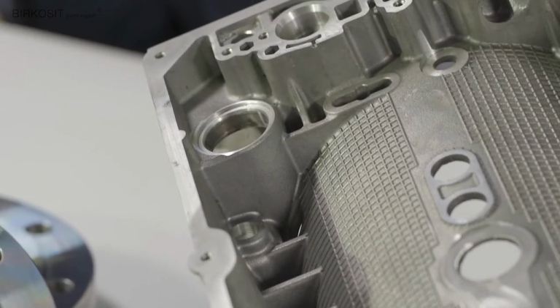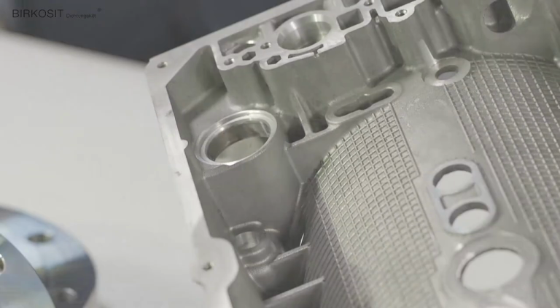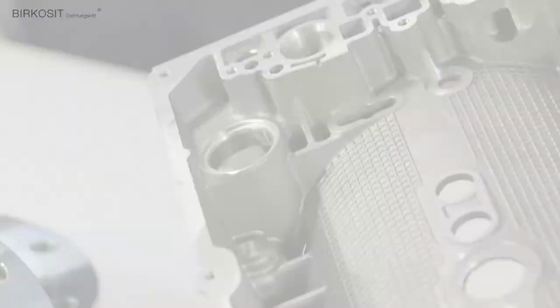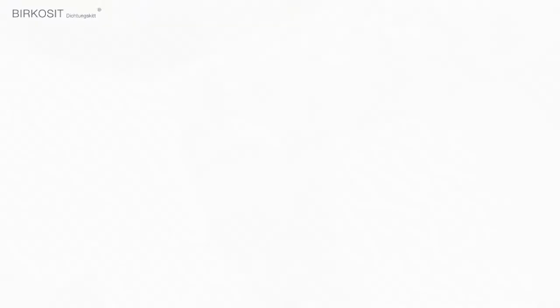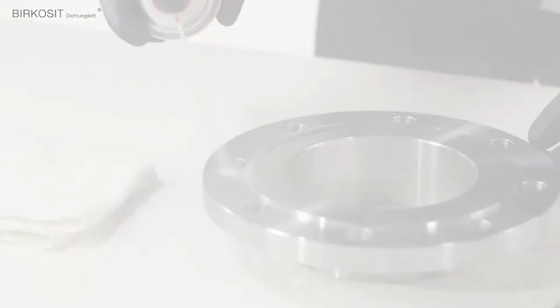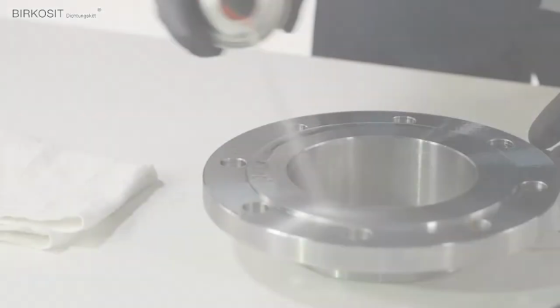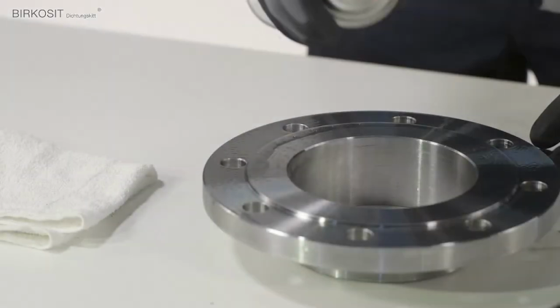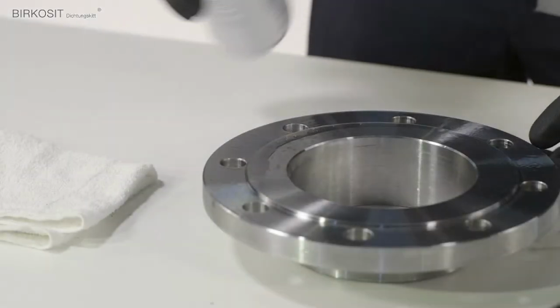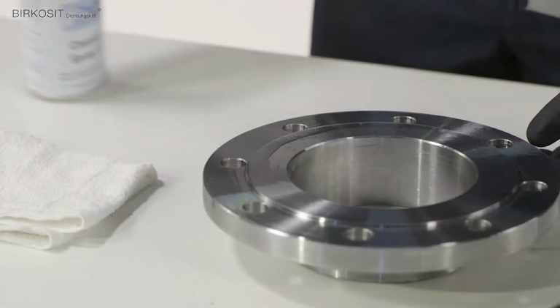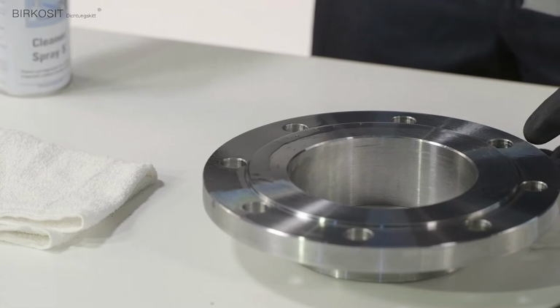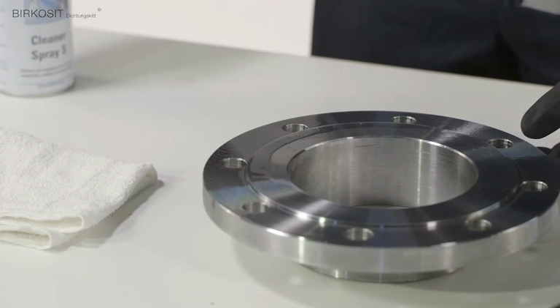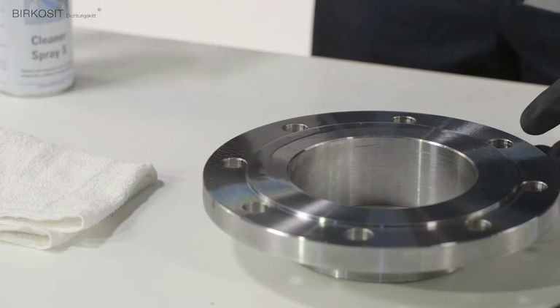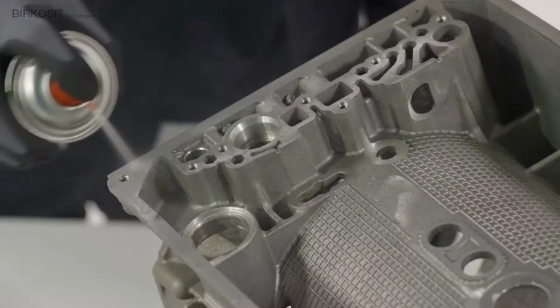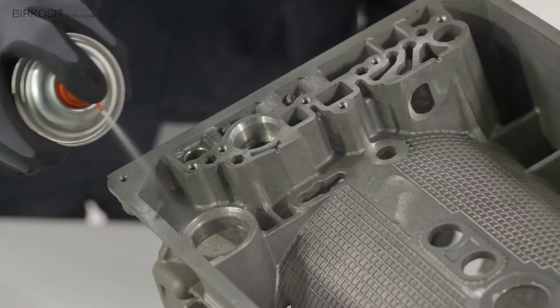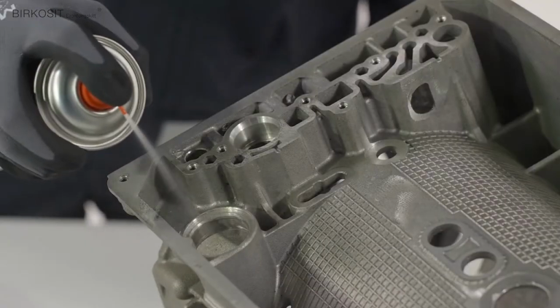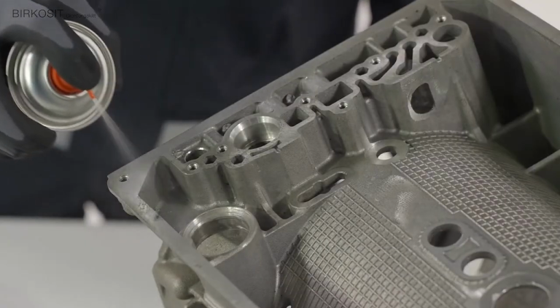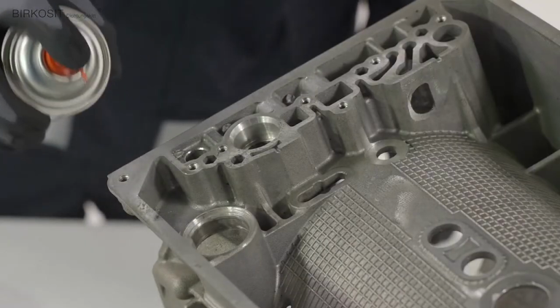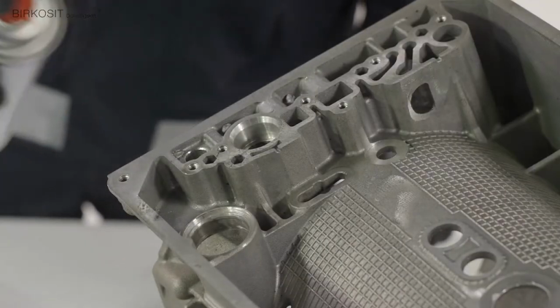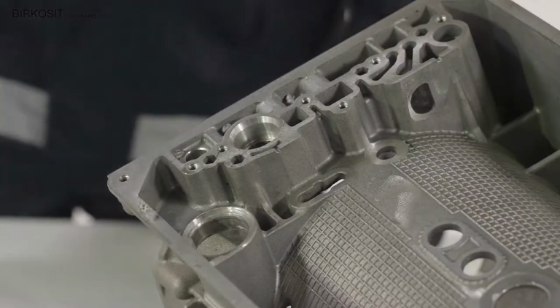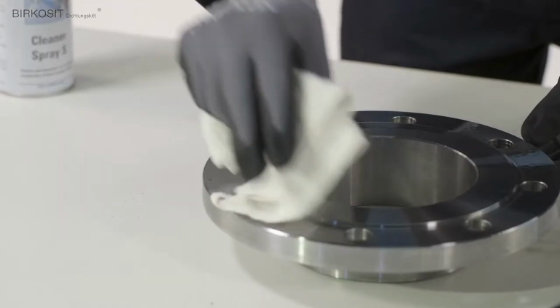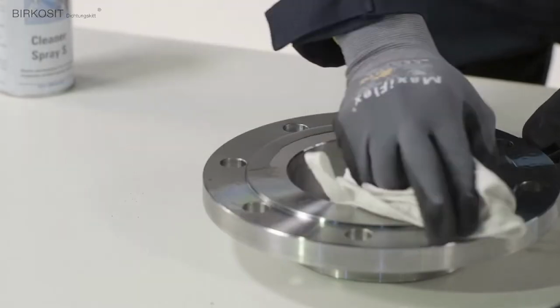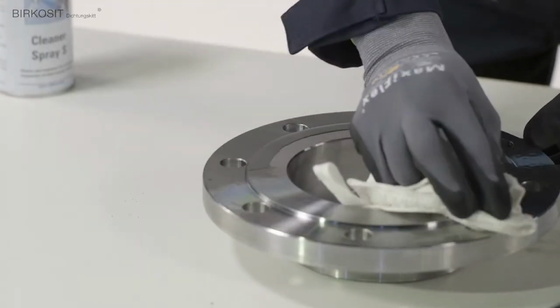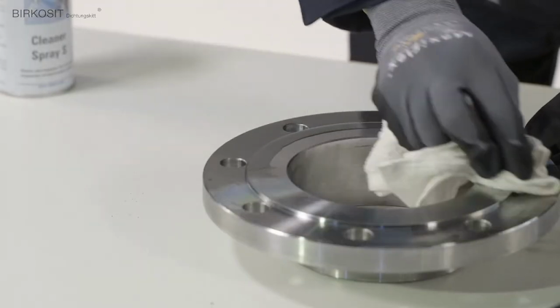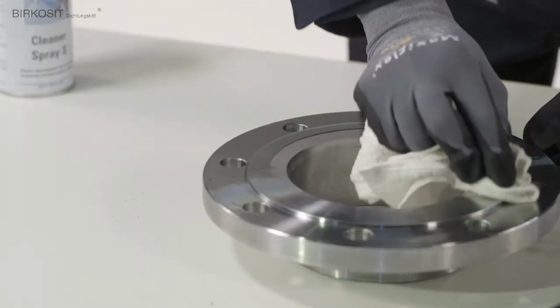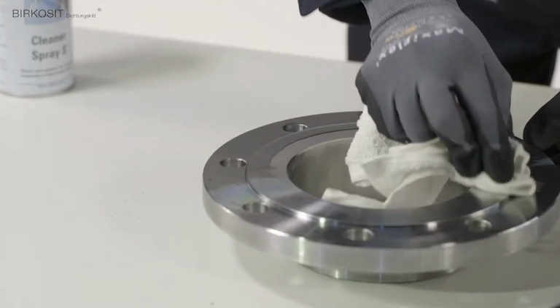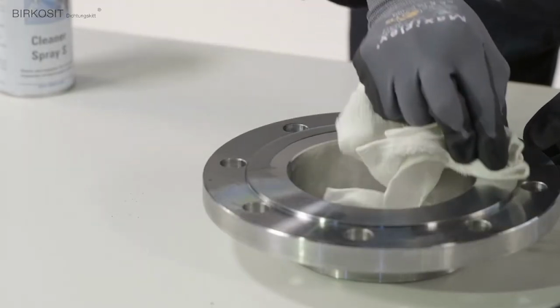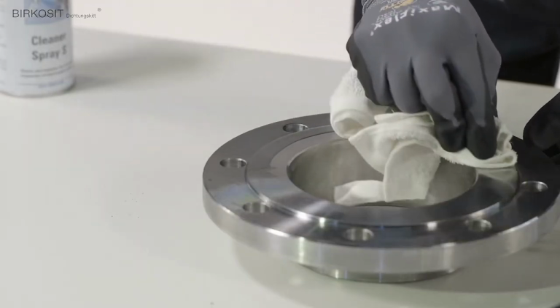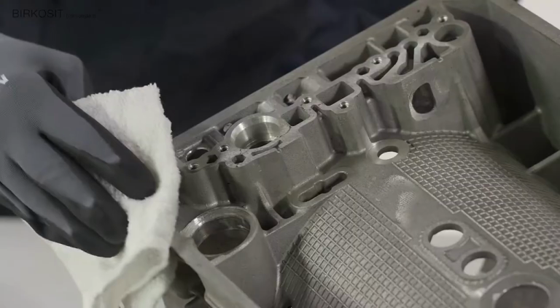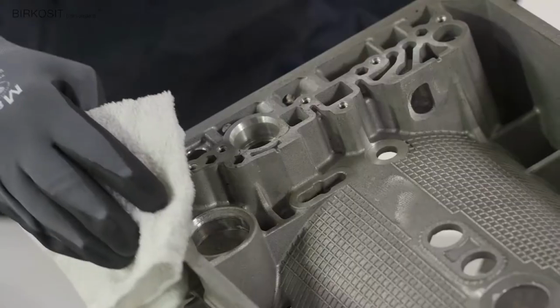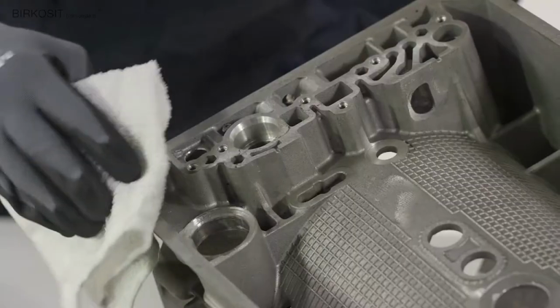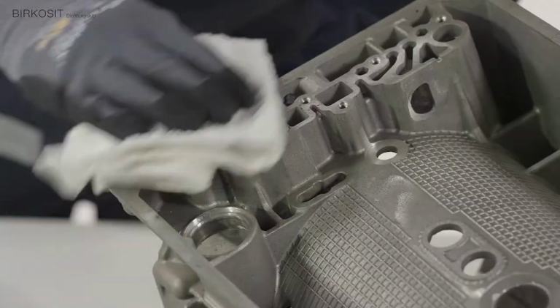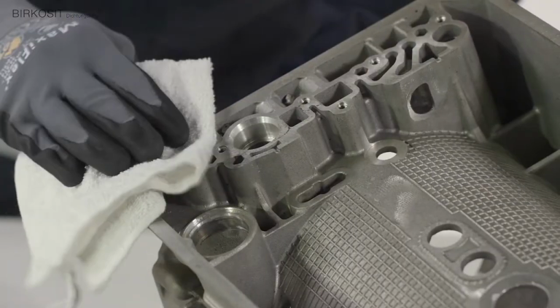The surface only needs to be cleaned, and there should be no grease on the surface if at all possible.